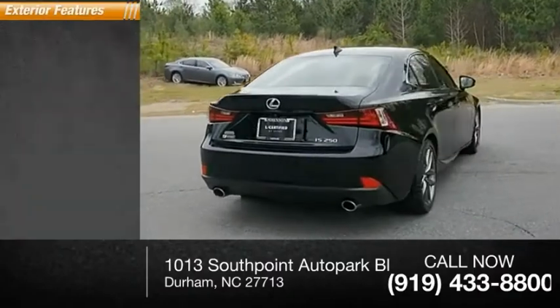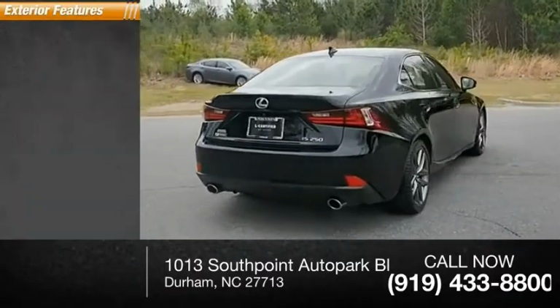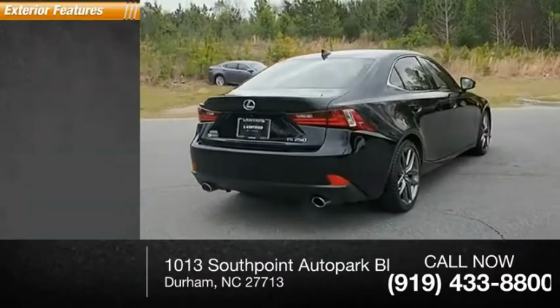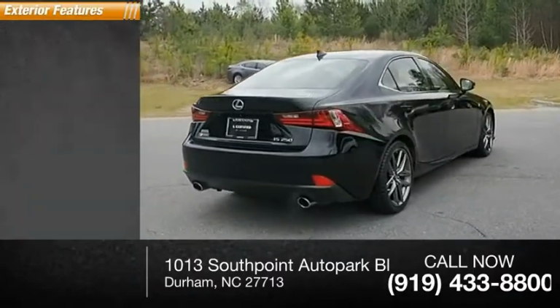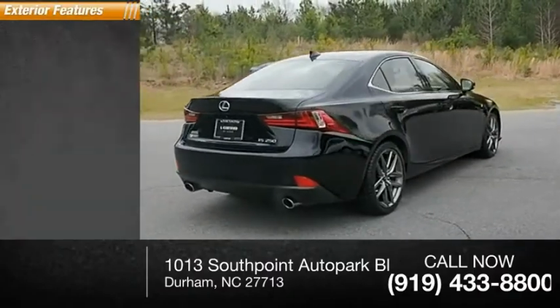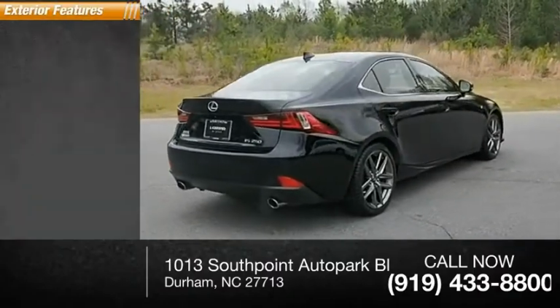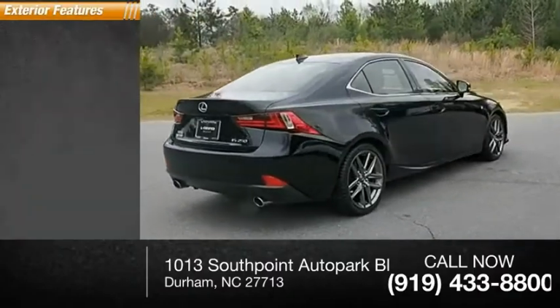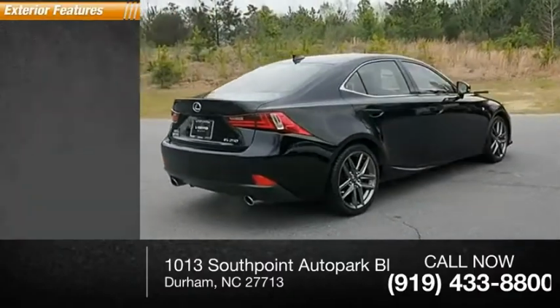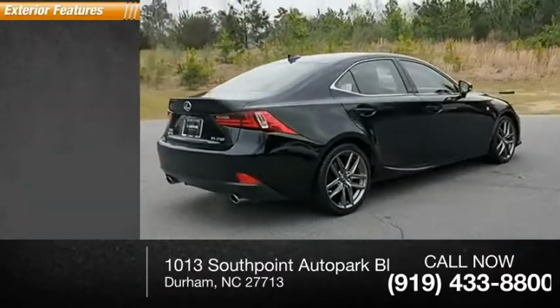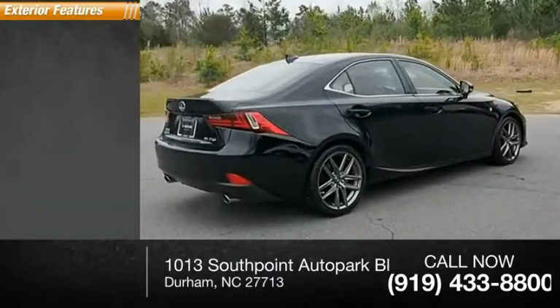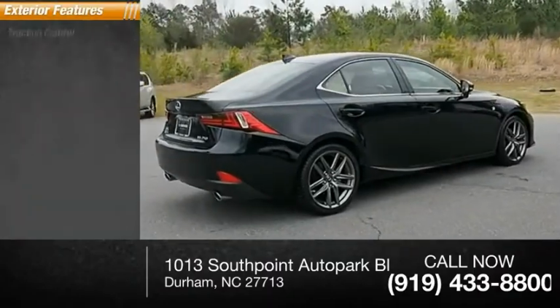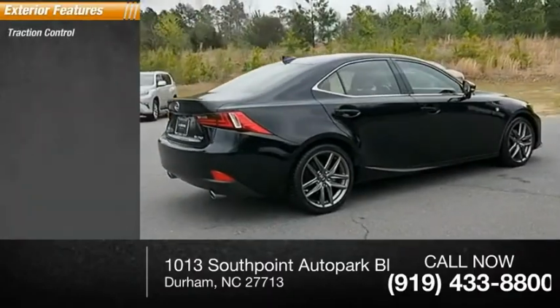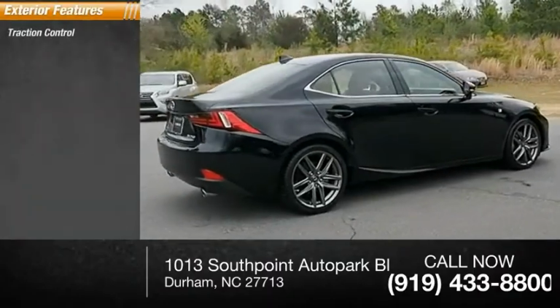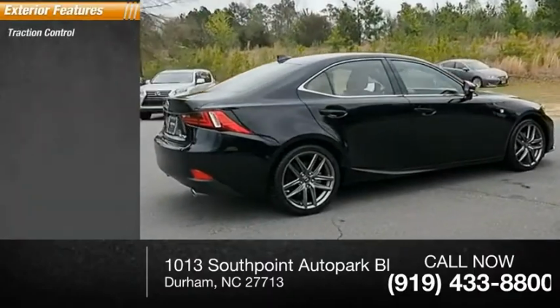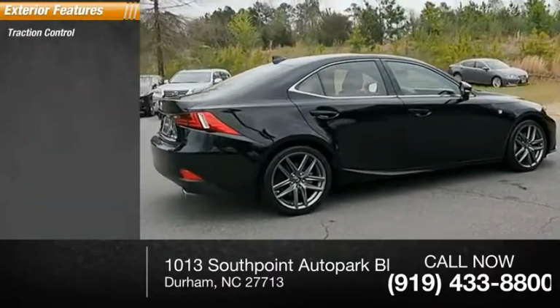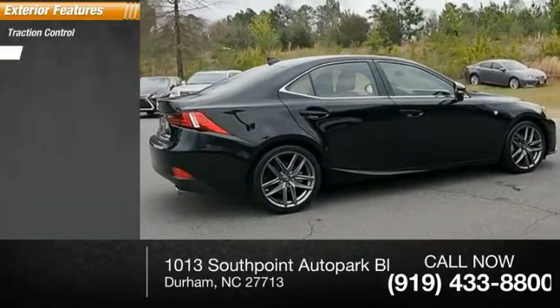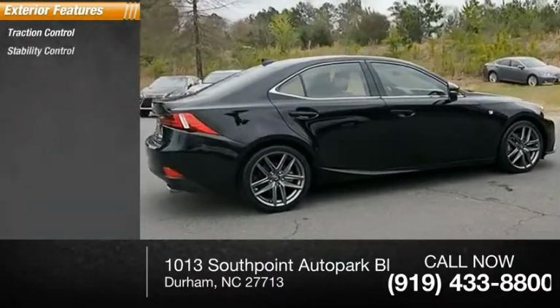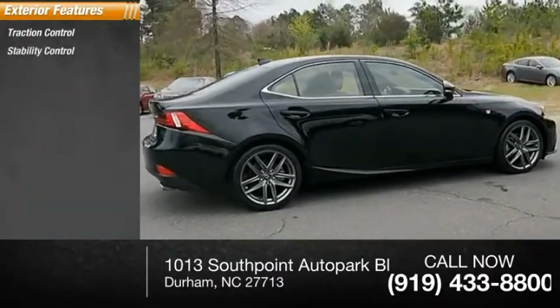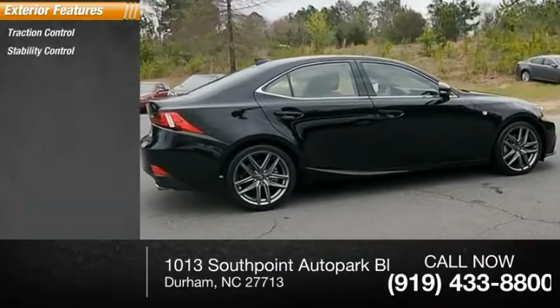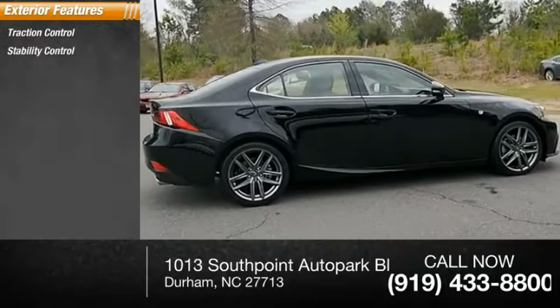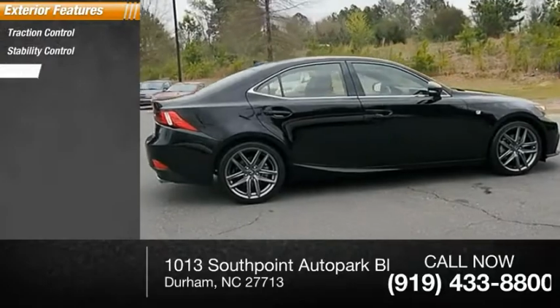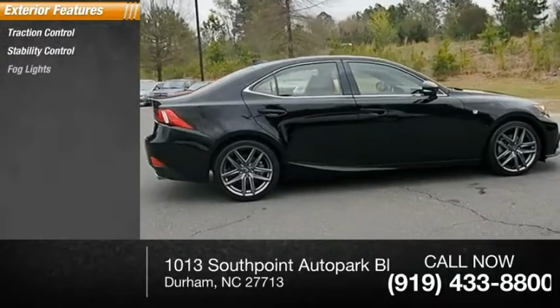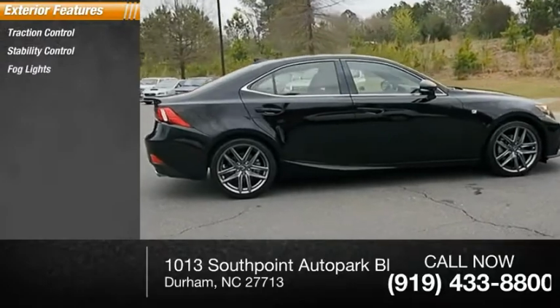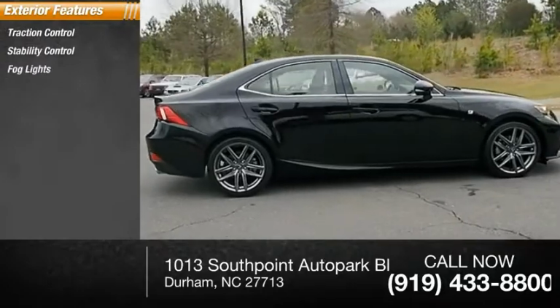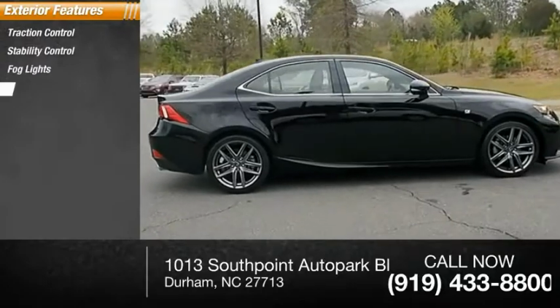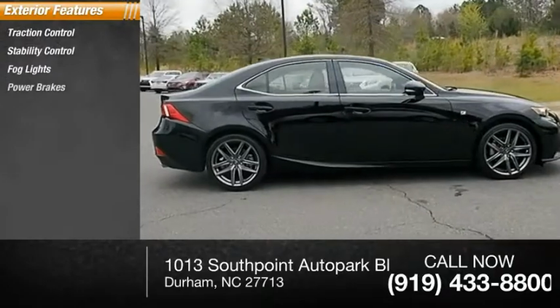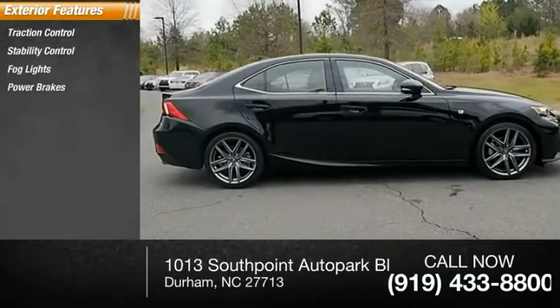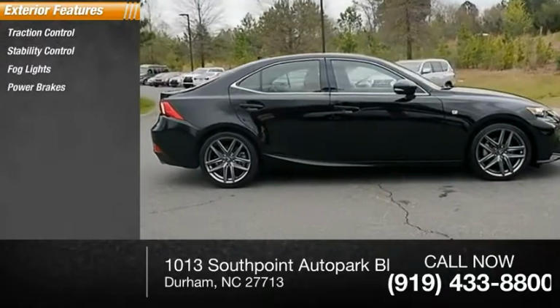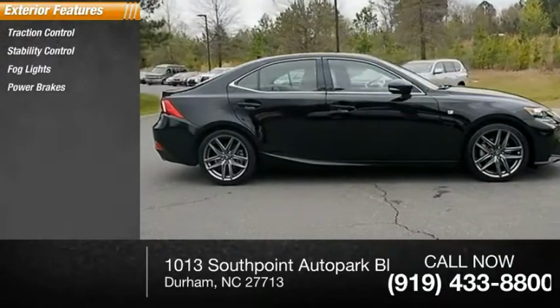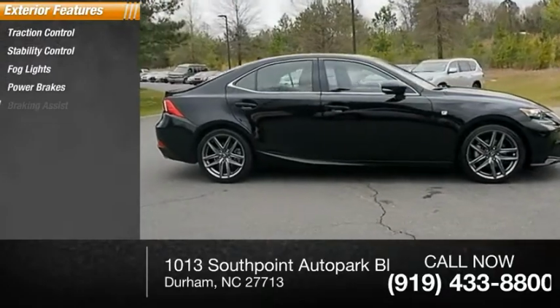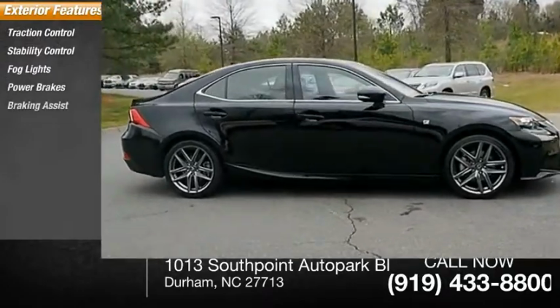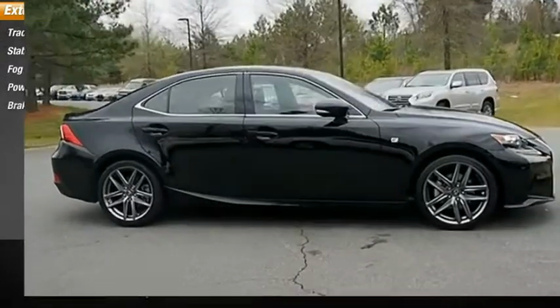Here are some of this vehicle's great options: traction control, stability control, fog lights, power brakes, braking assist.